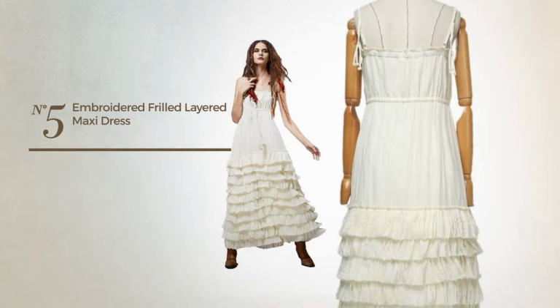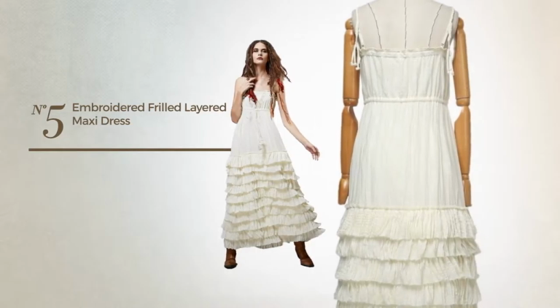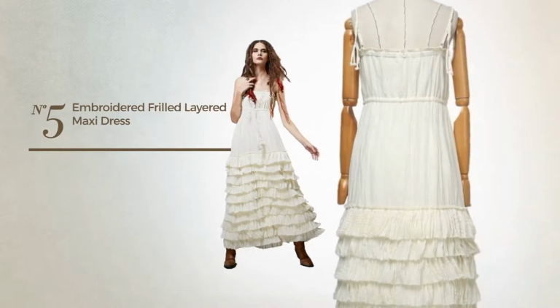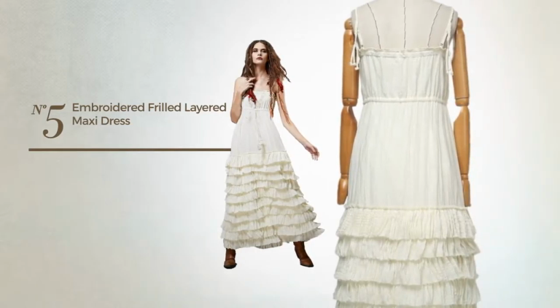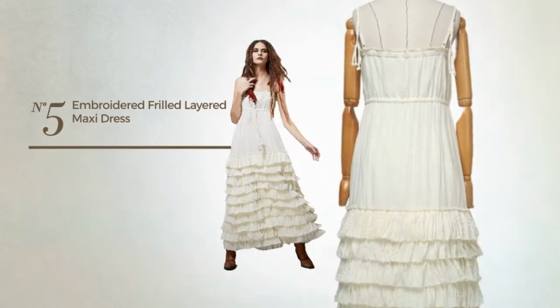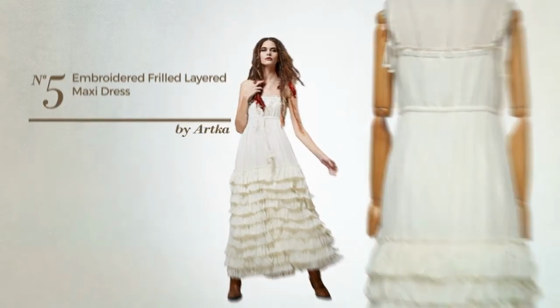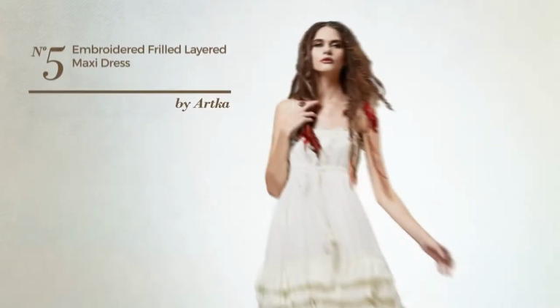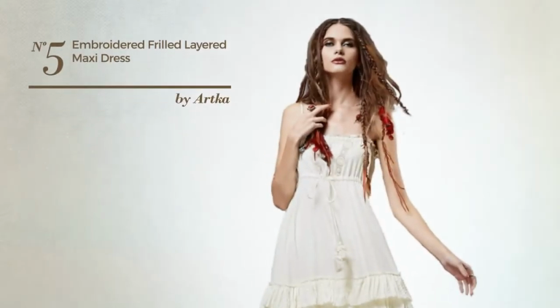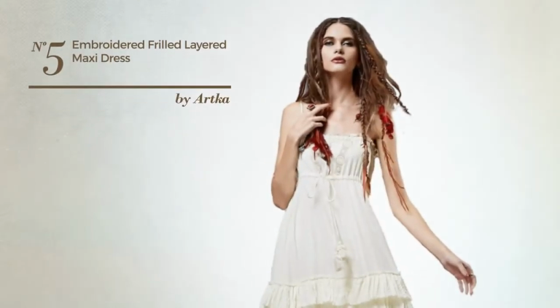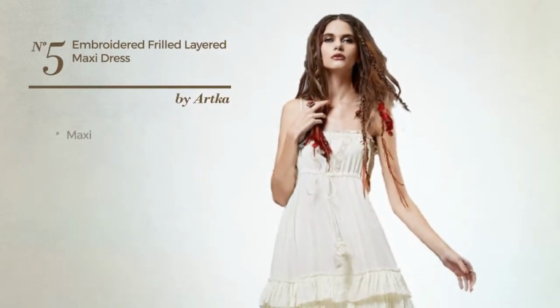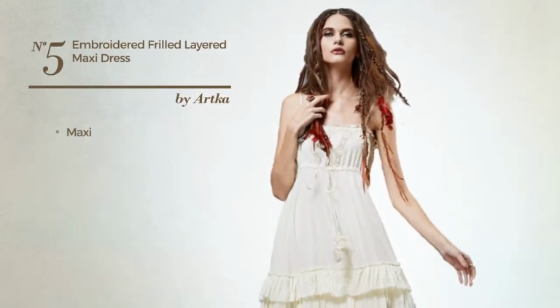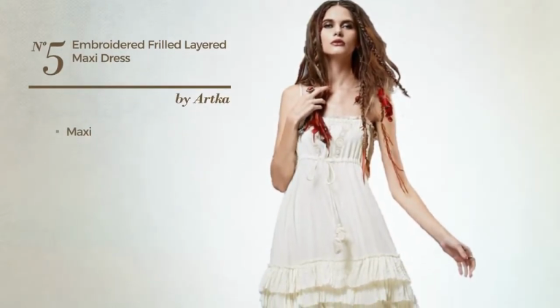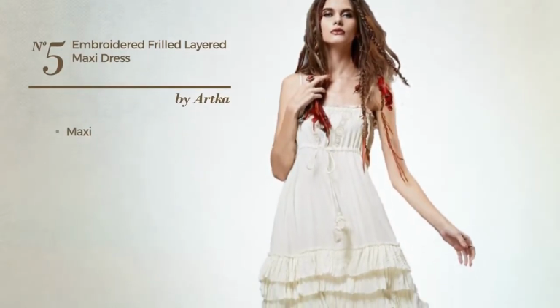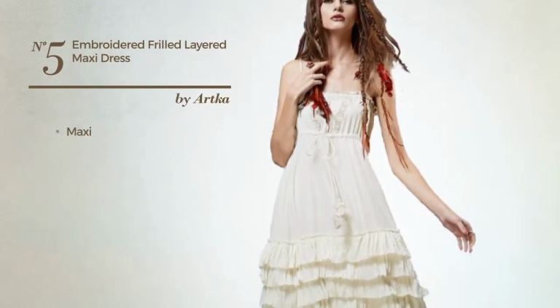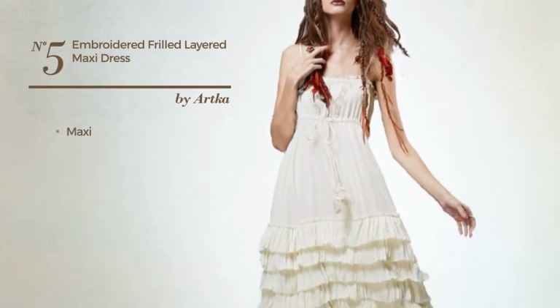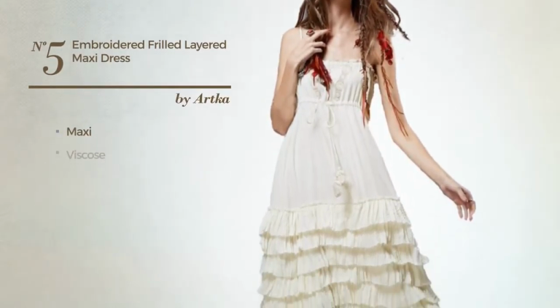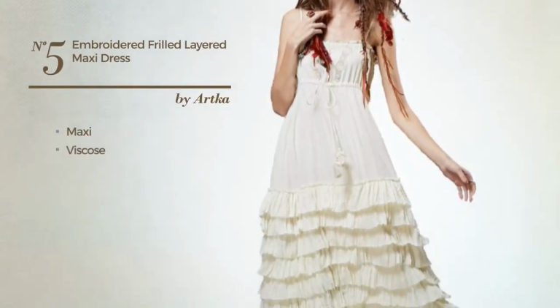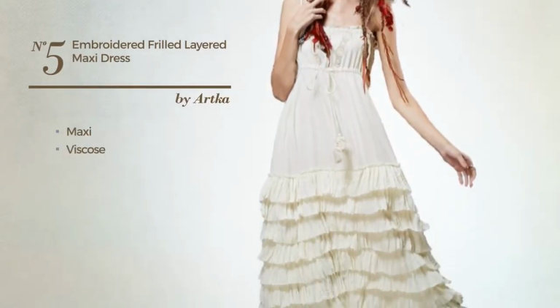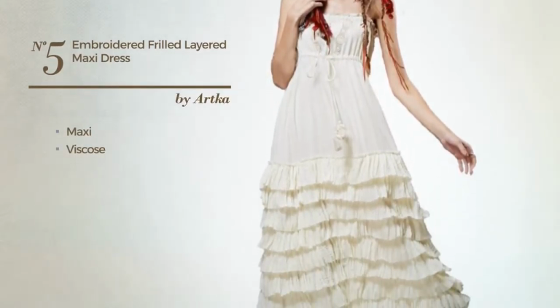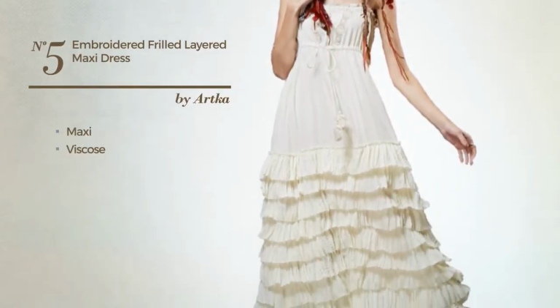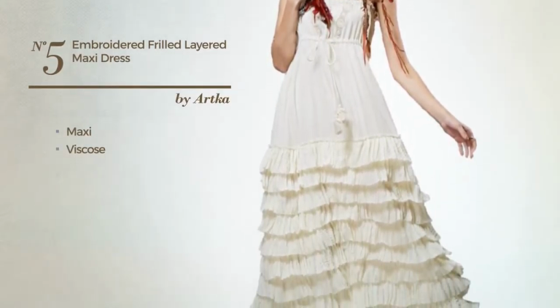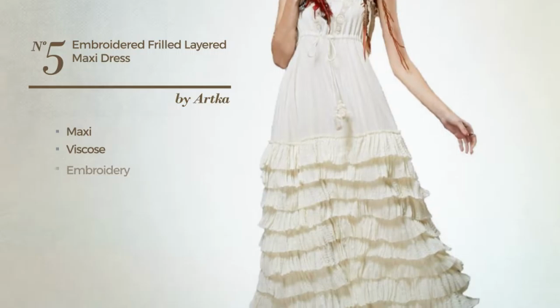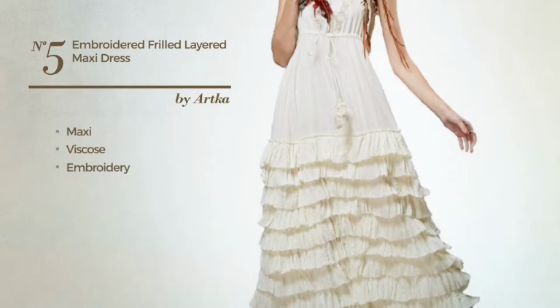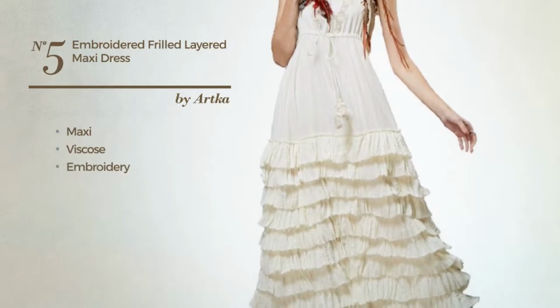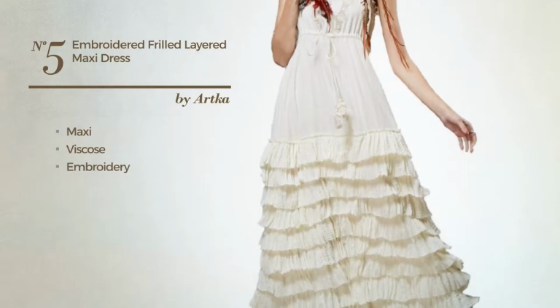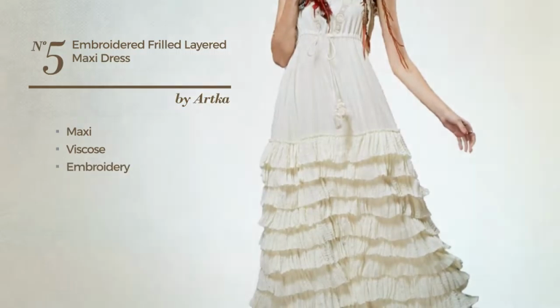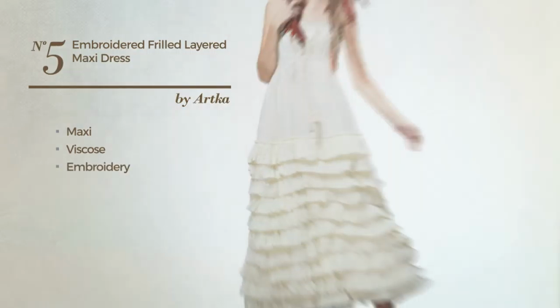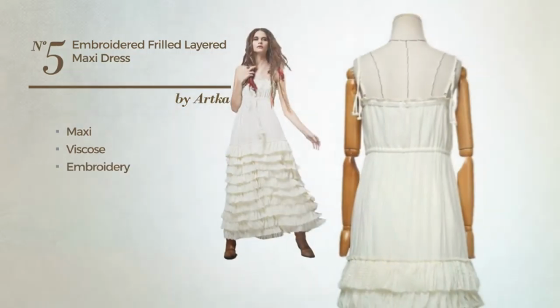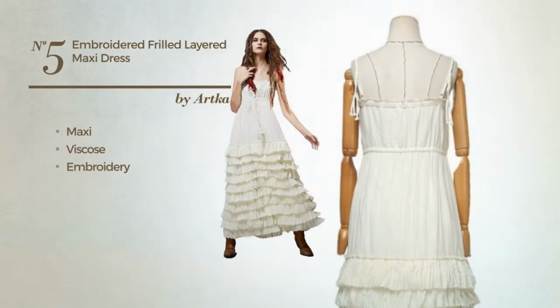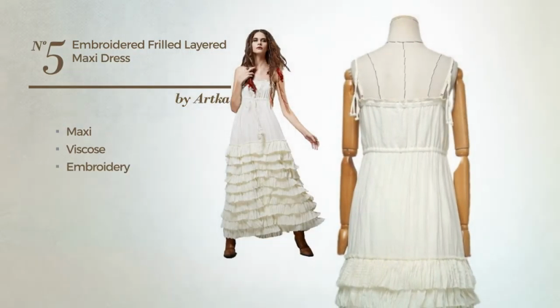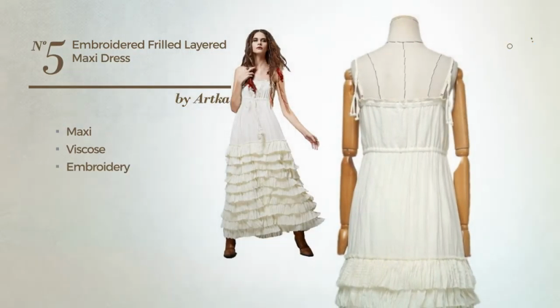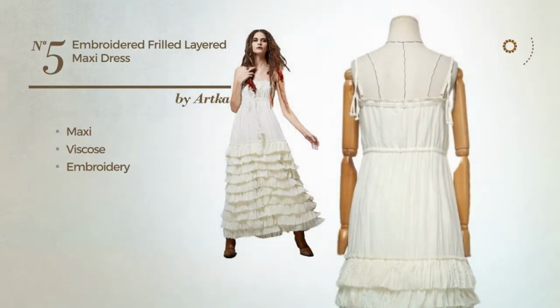Number five: a sexy maxi dress made of viscose, adorned with embroidery, available only in this color.